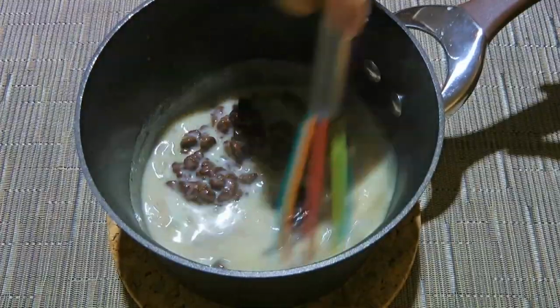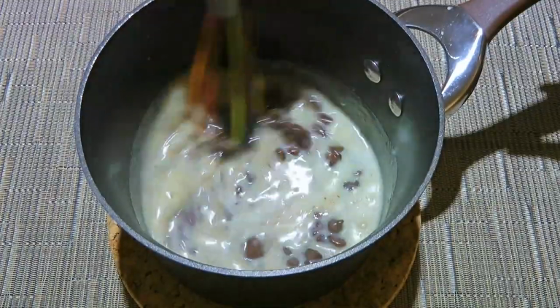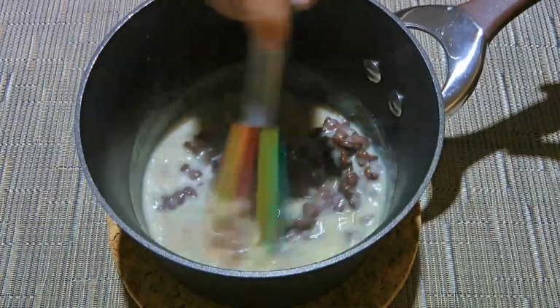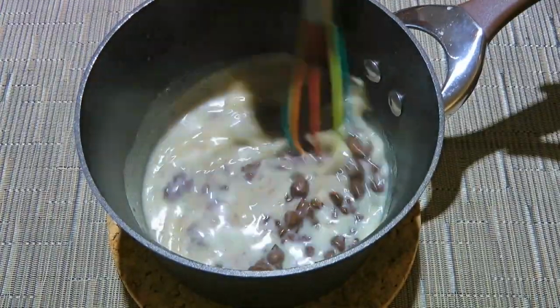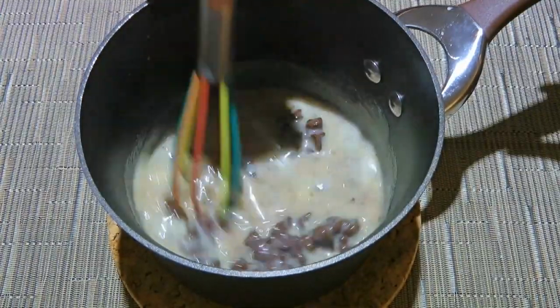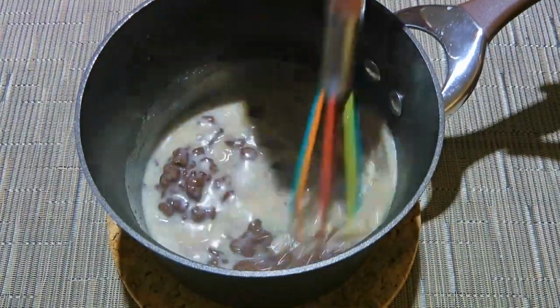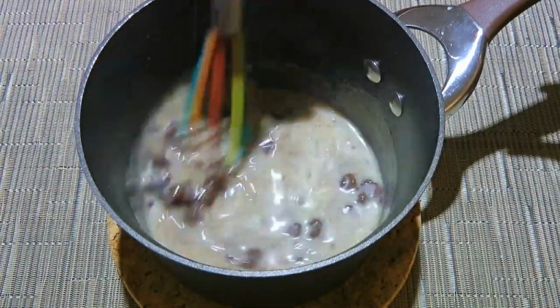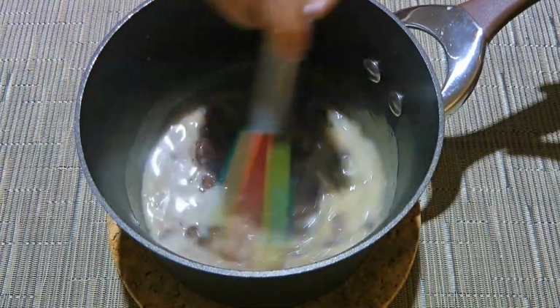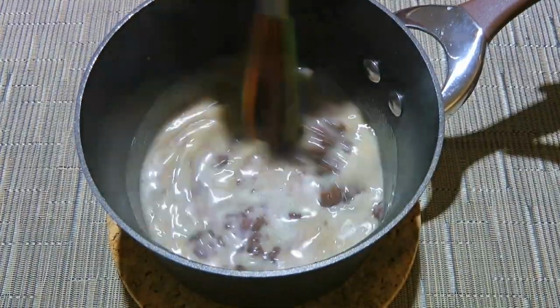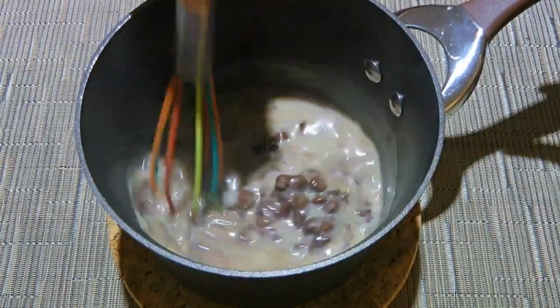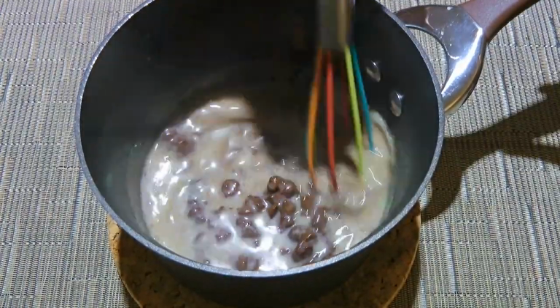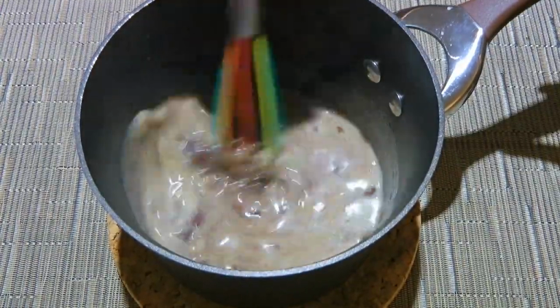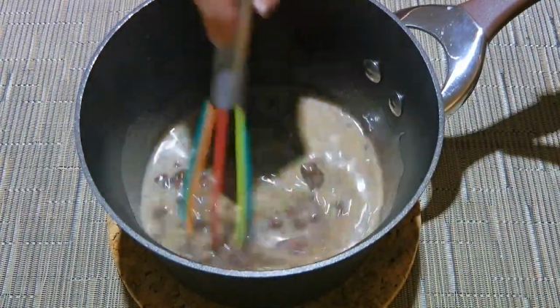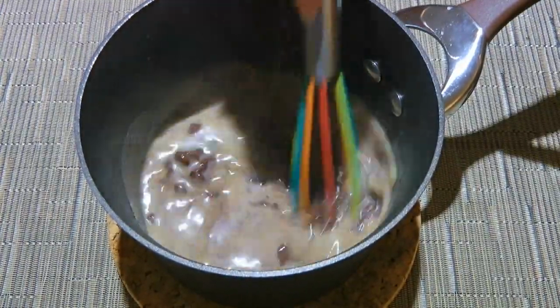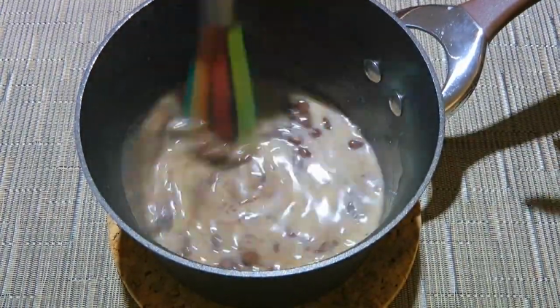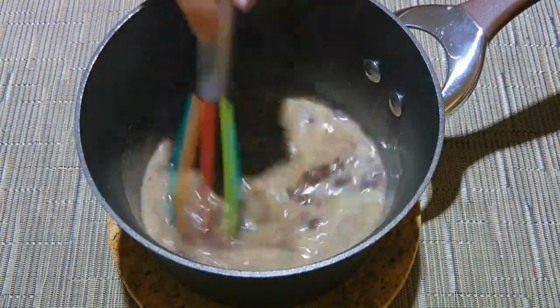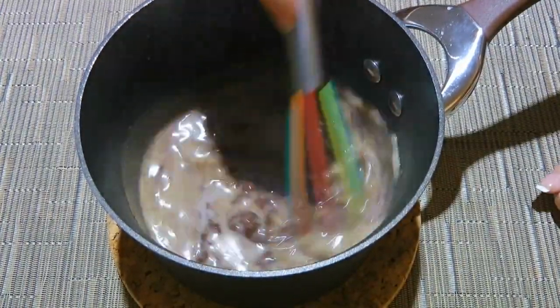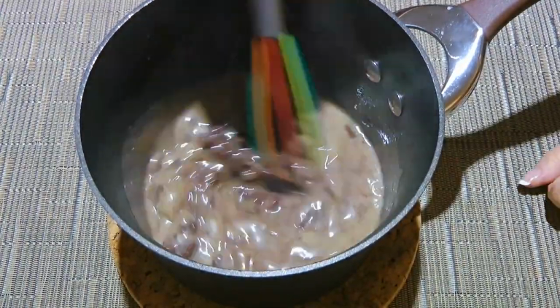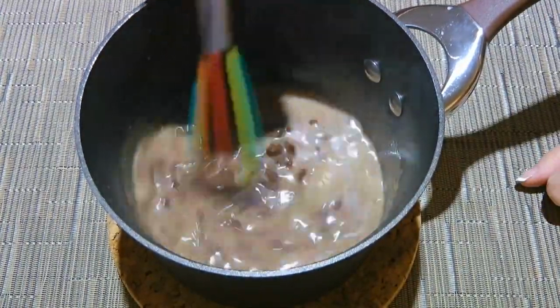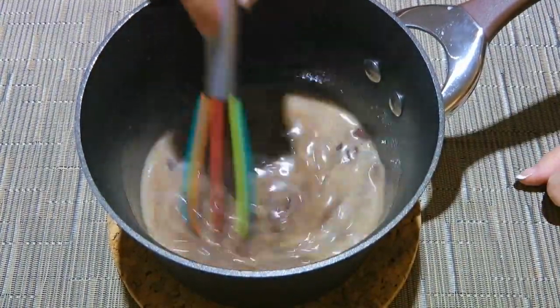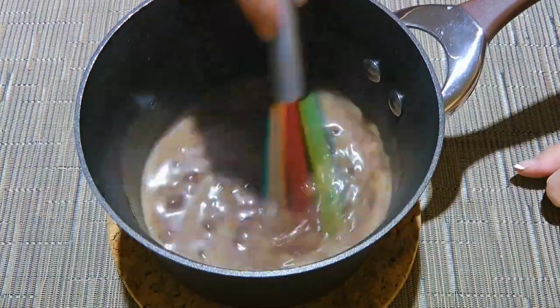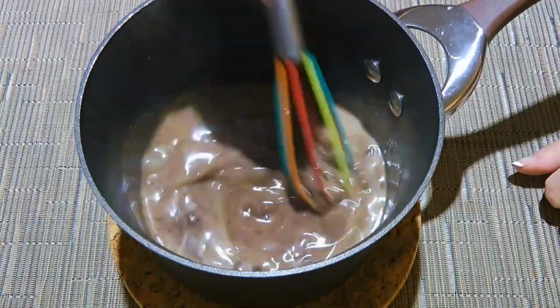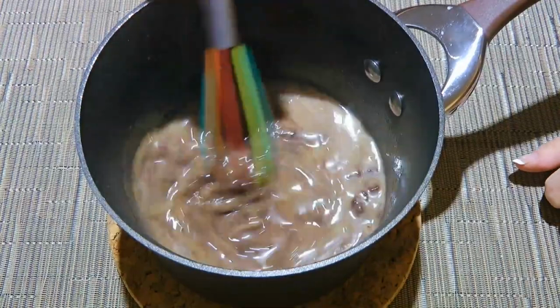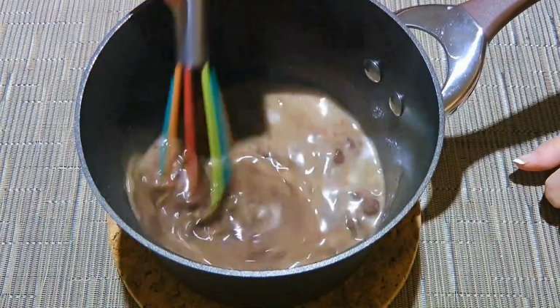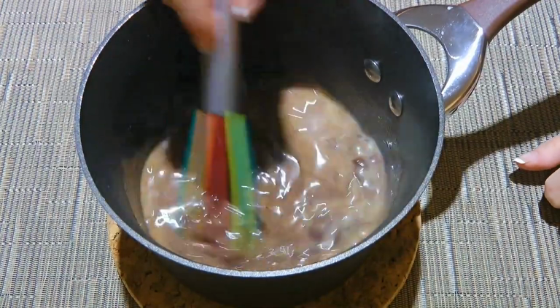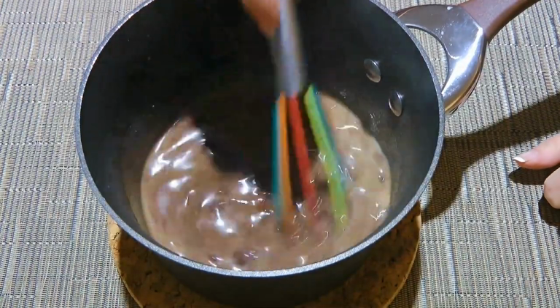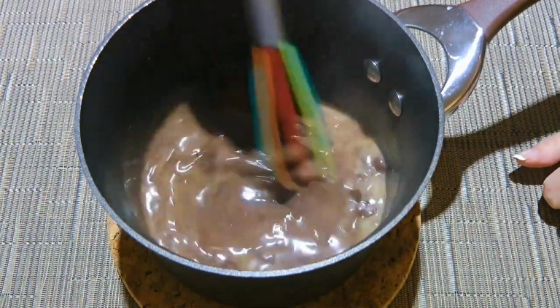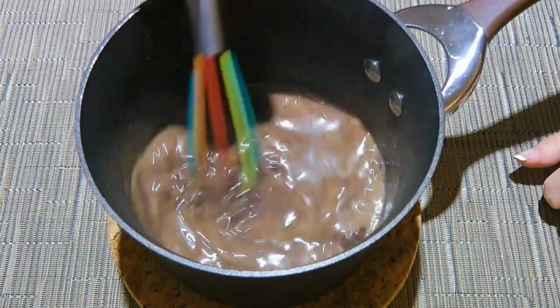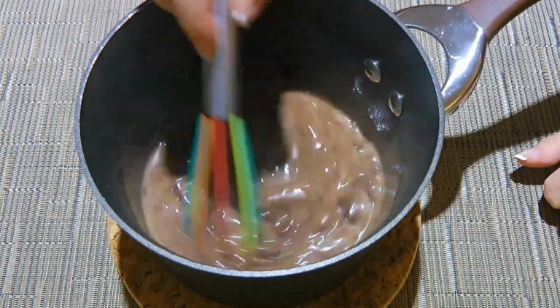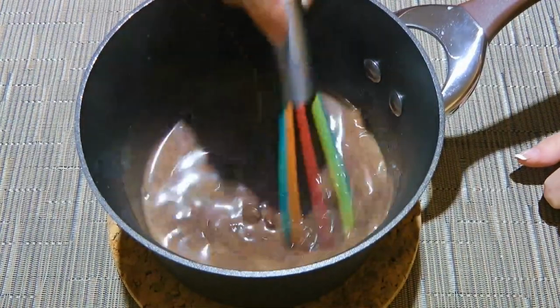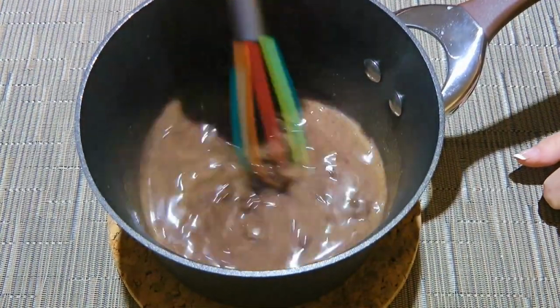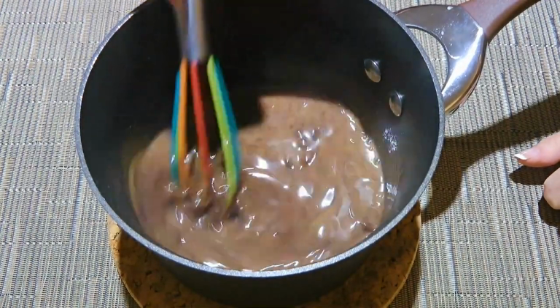I normally don't use regular chocolate chips. I prefer using Callebaut, Valrhona, or Ghirardelli.